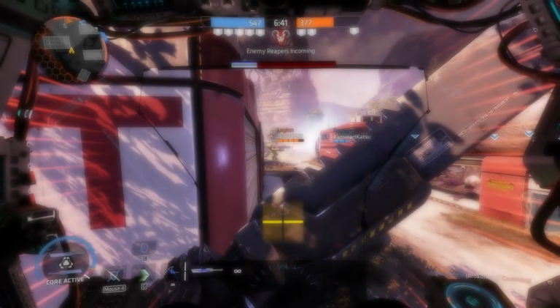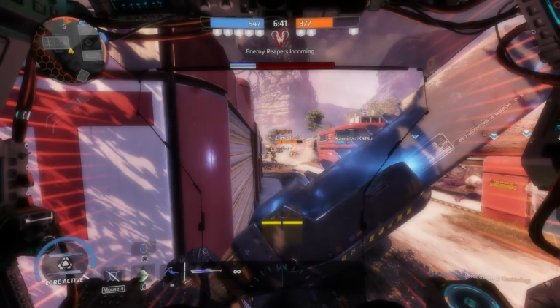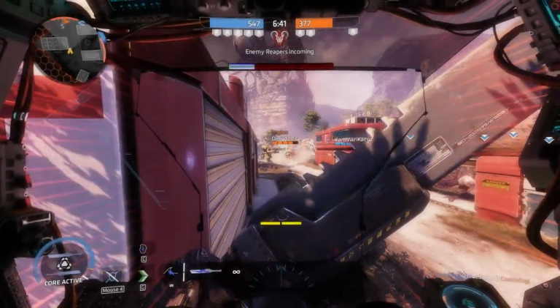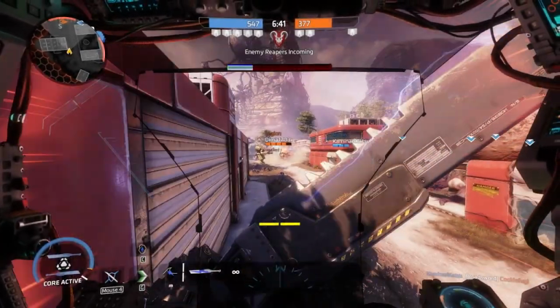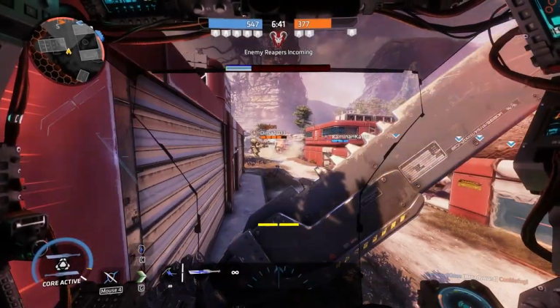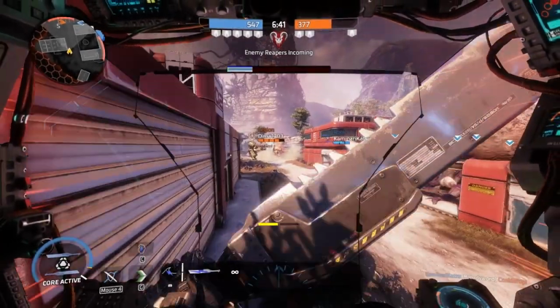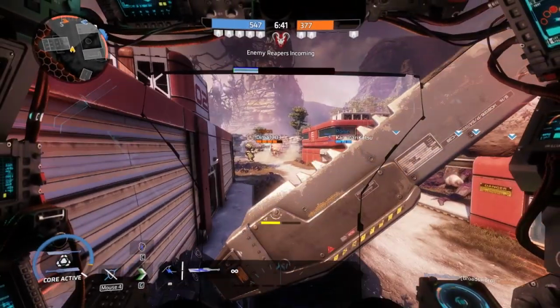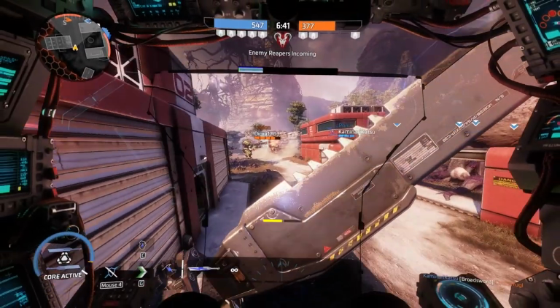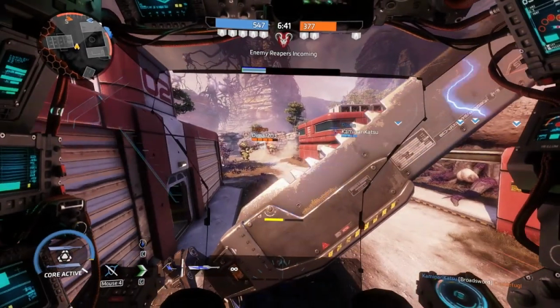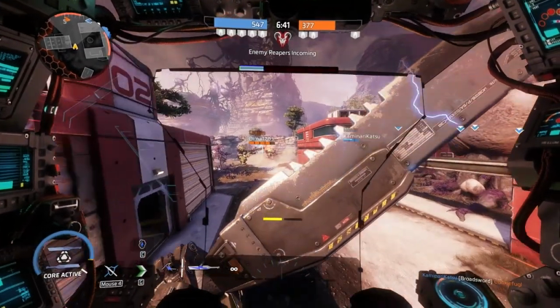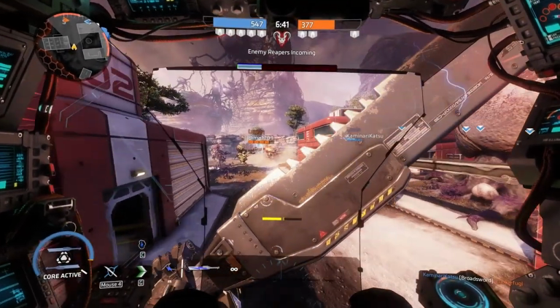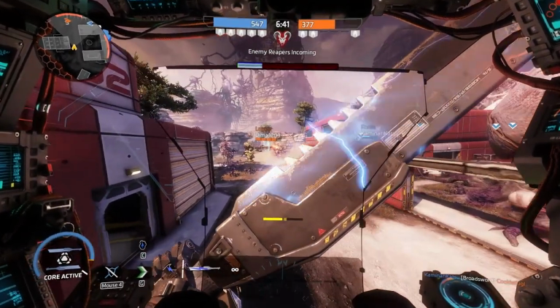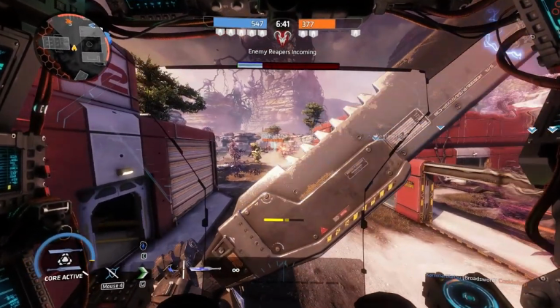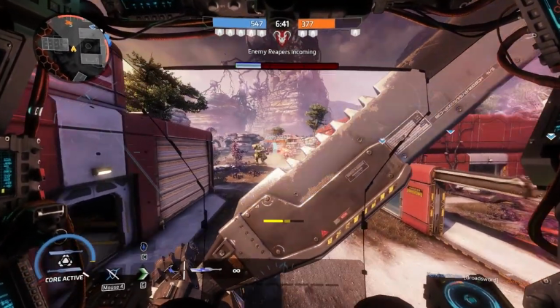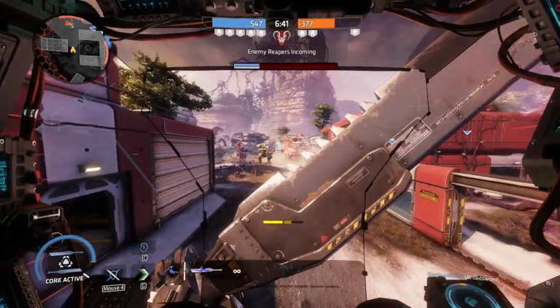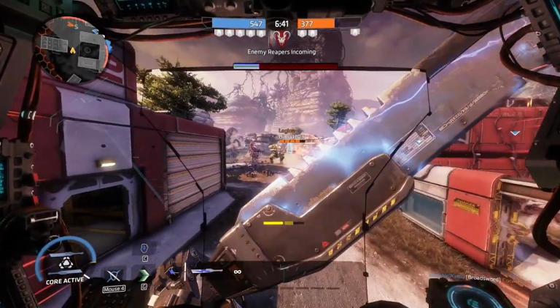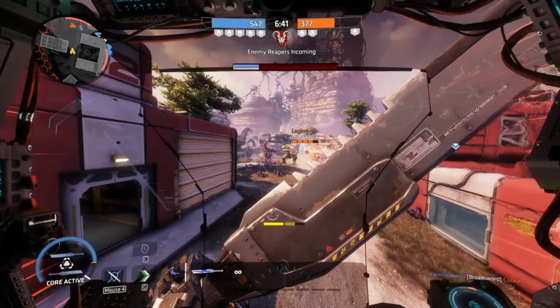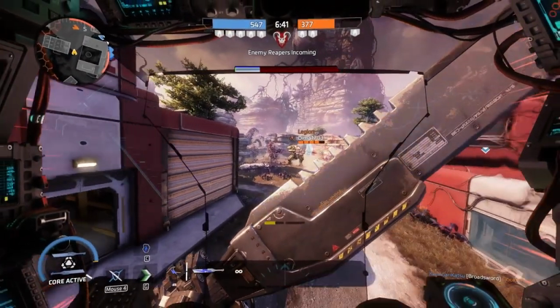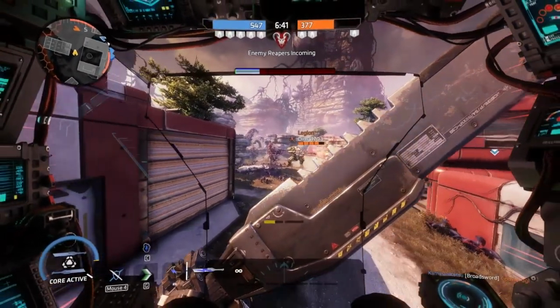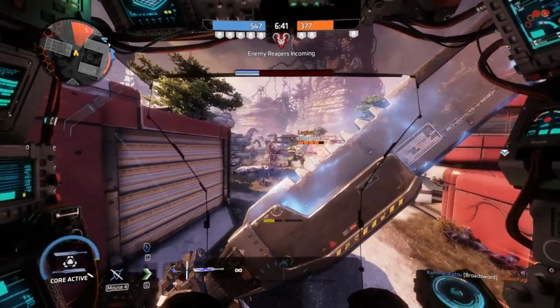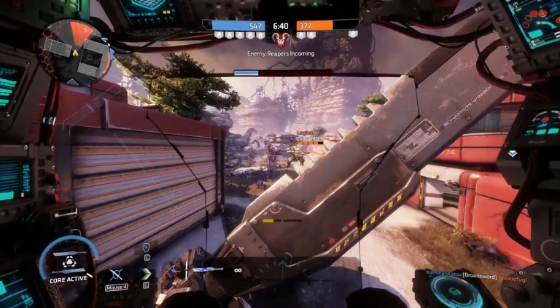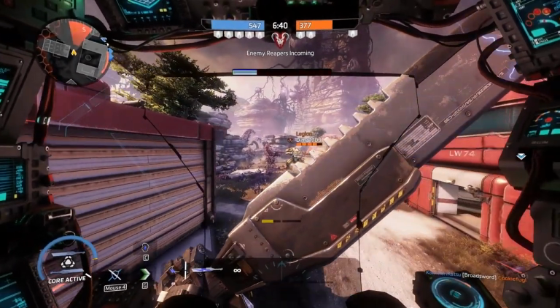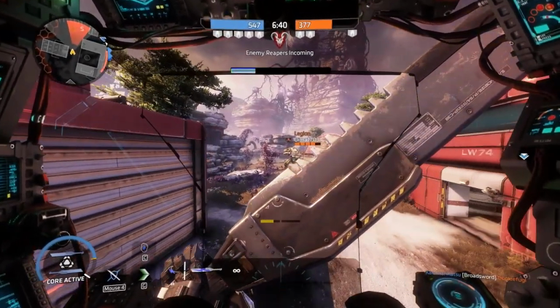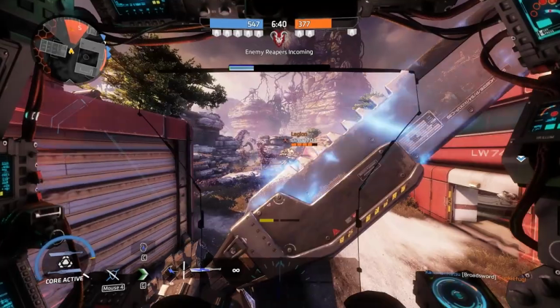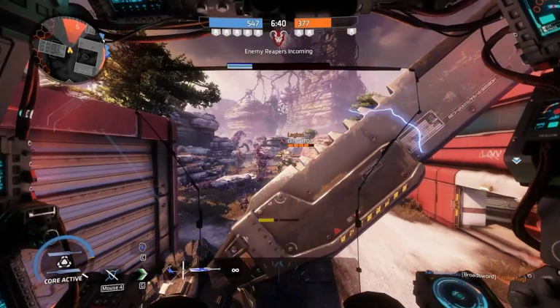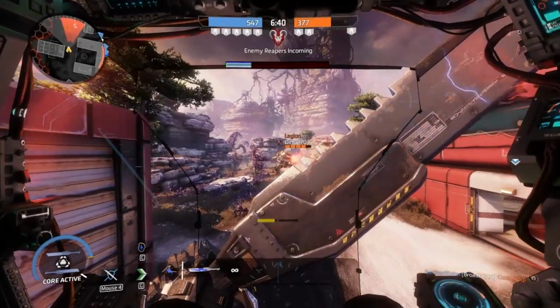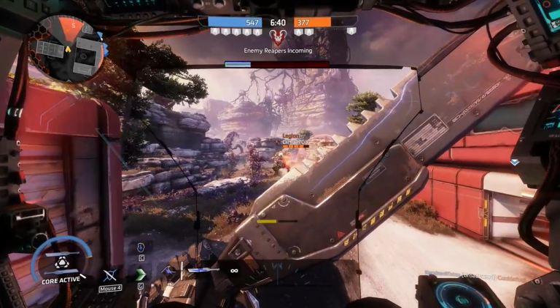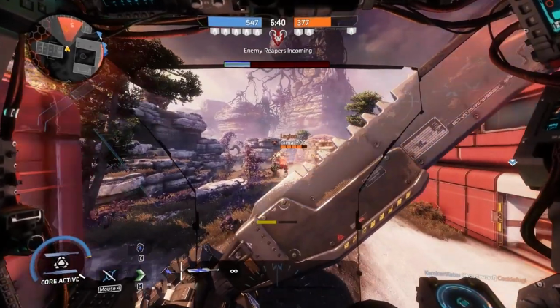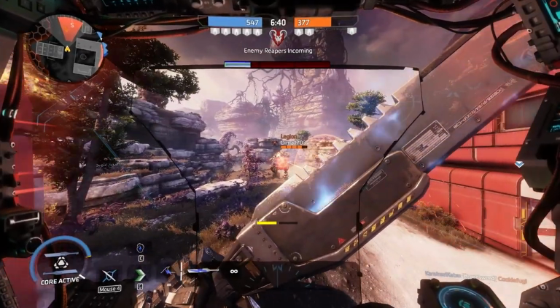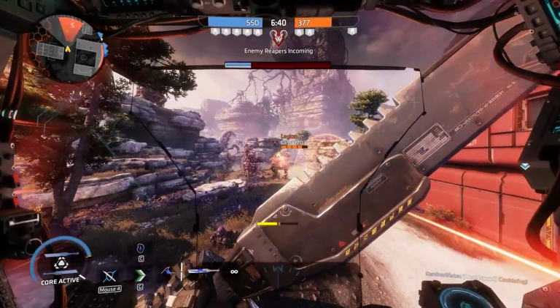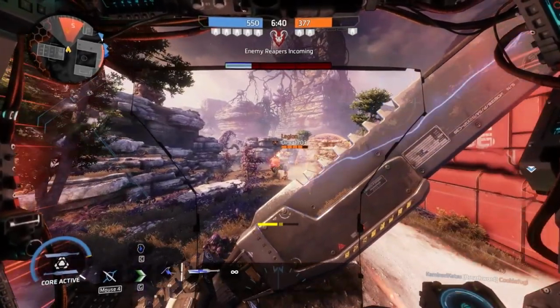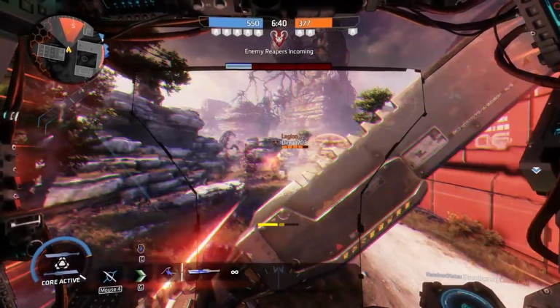You can place electric smoke while phasing. Use this advantage to dash through enemies and place the smoke directly on top of them.